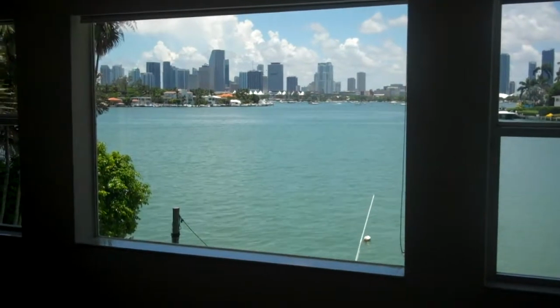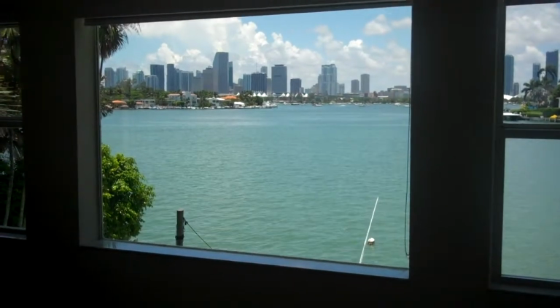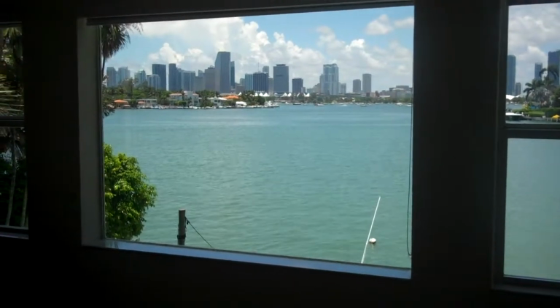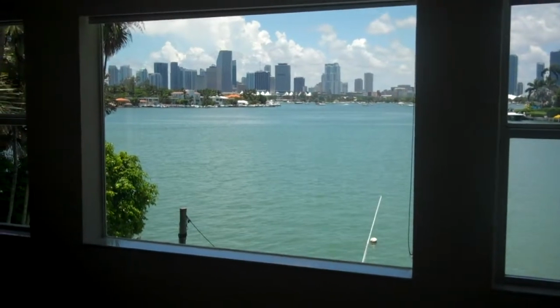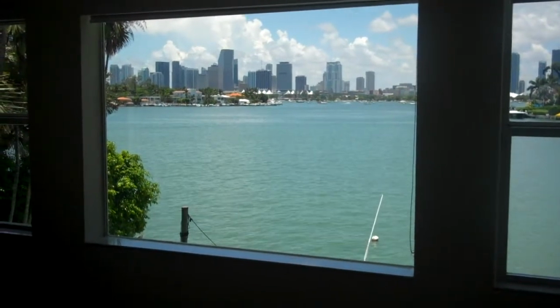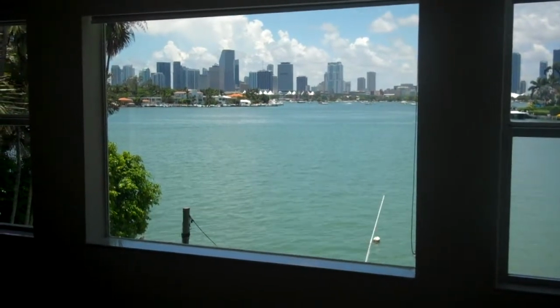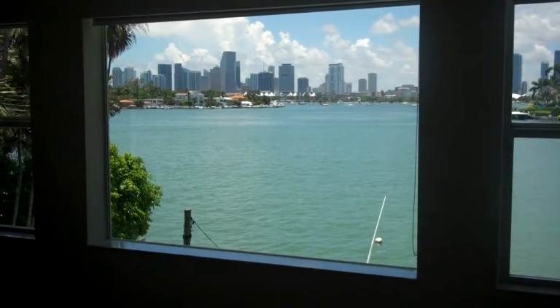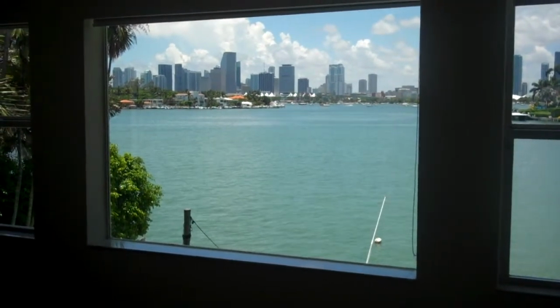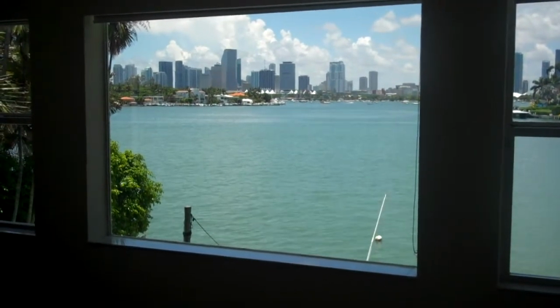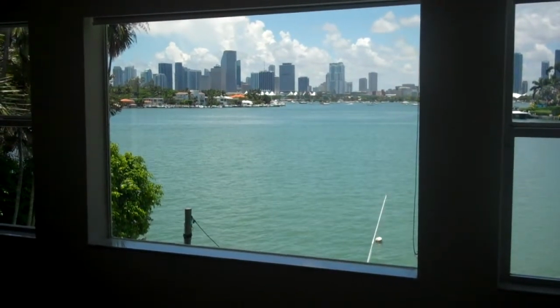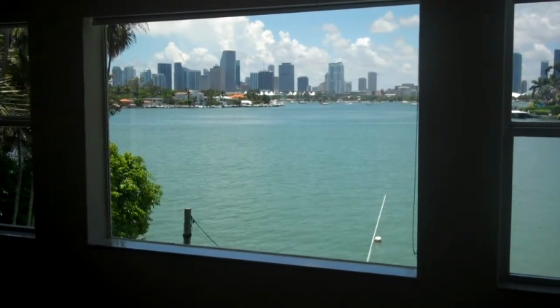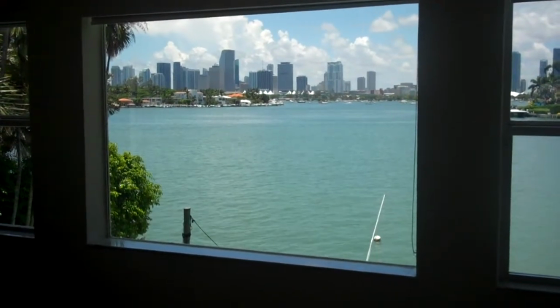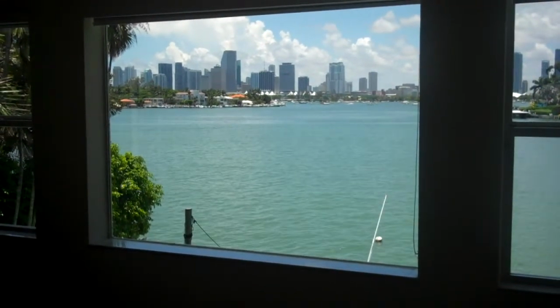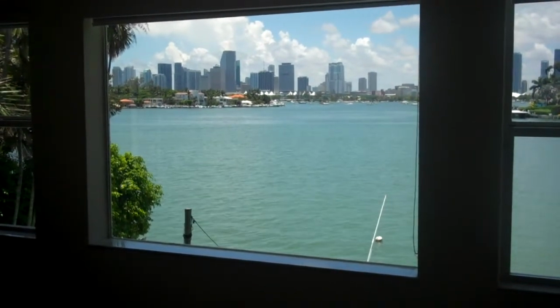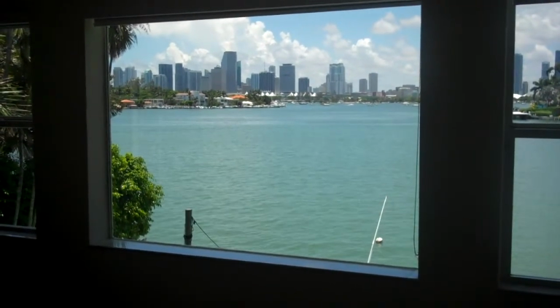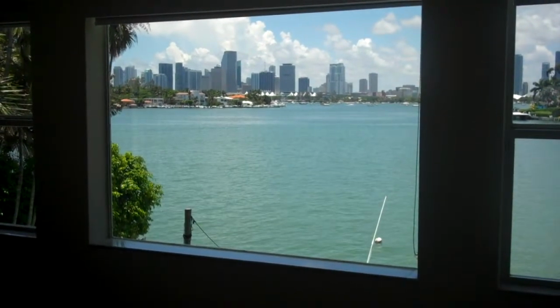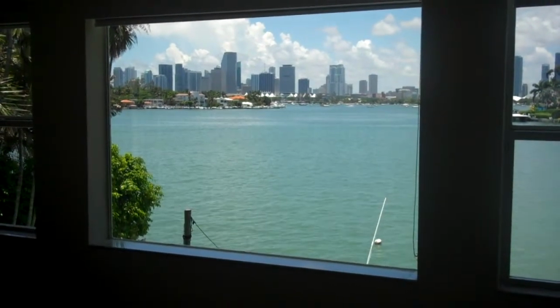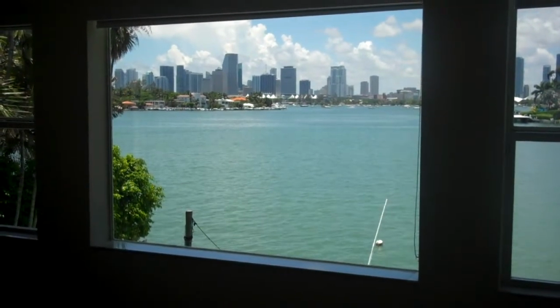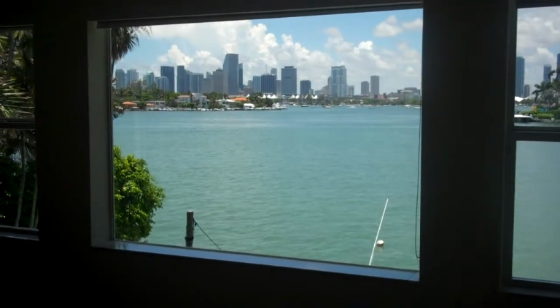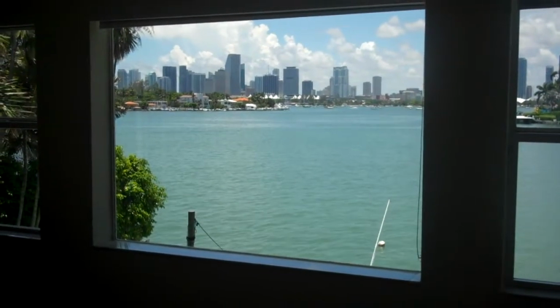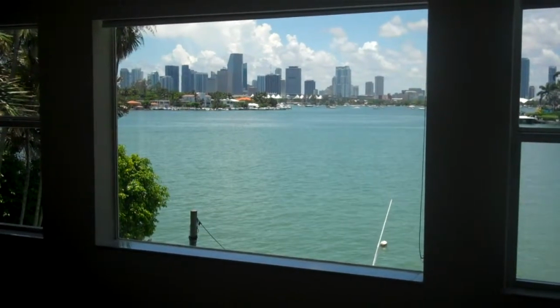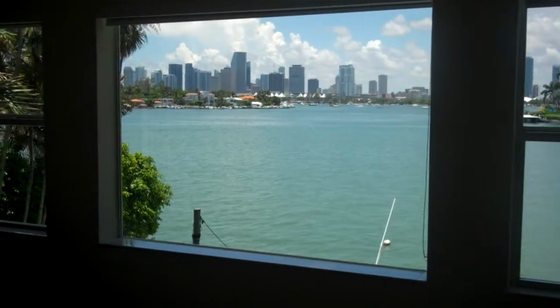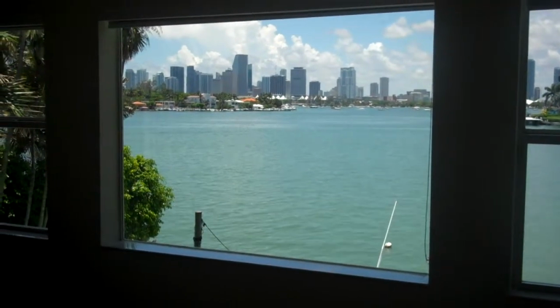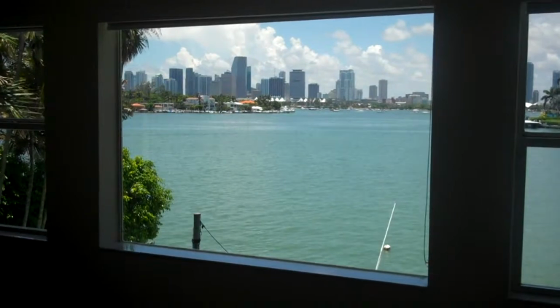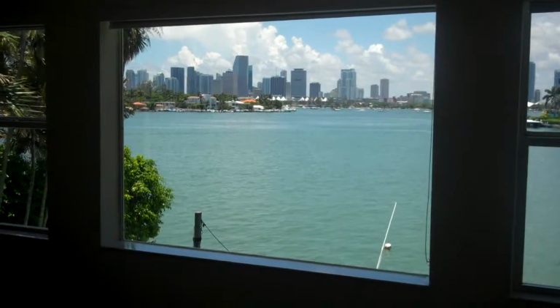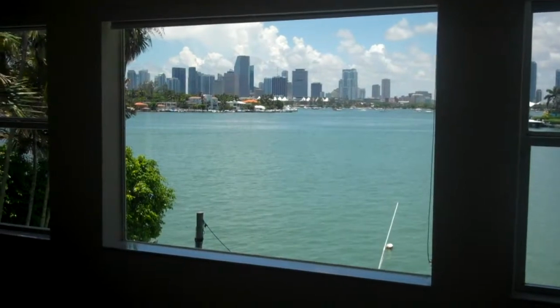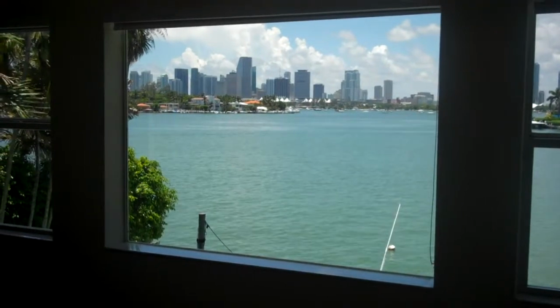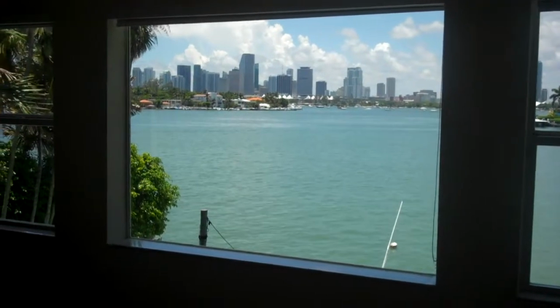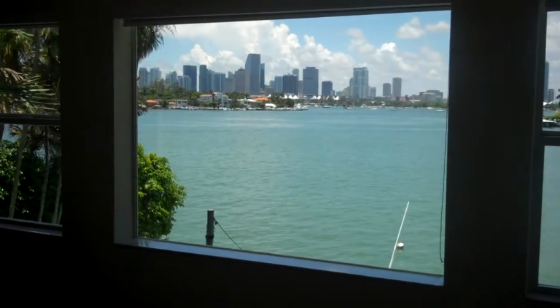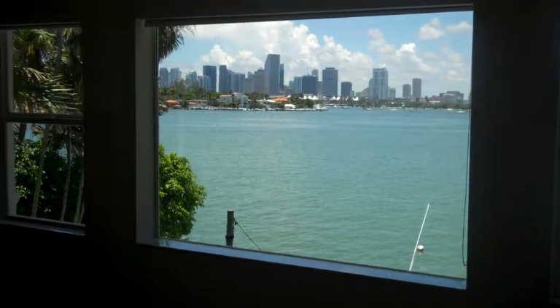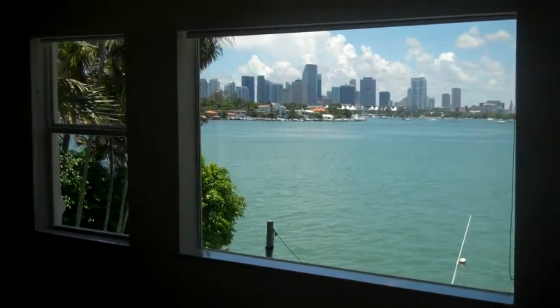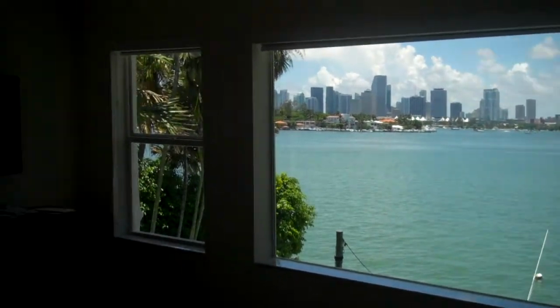Where you would be laying down, exactly. So it really has that view. Beautiful view from here.